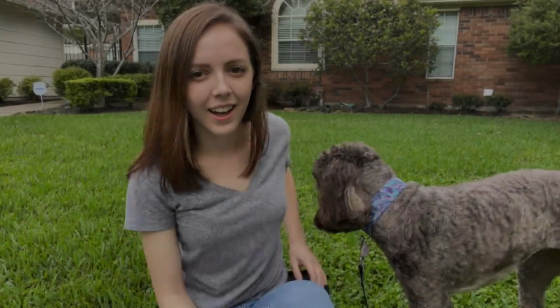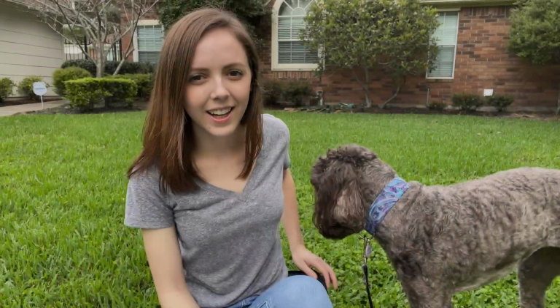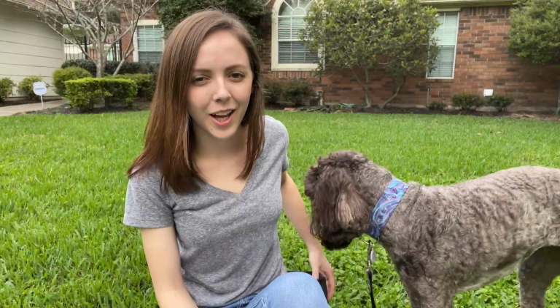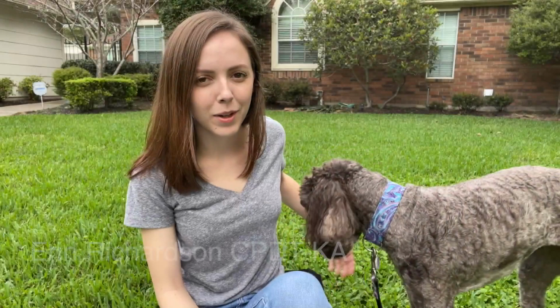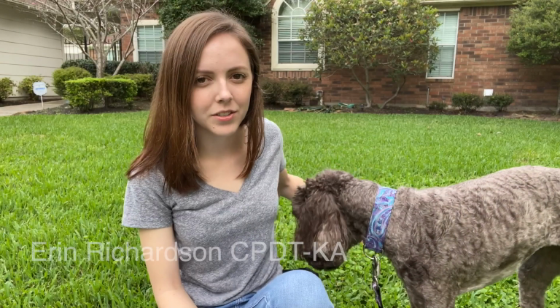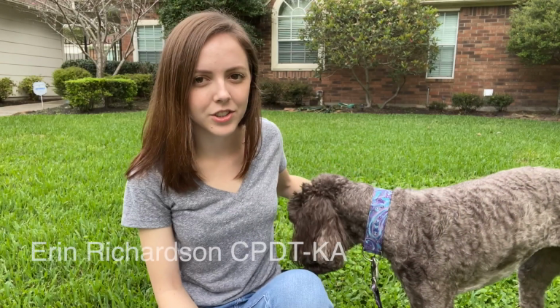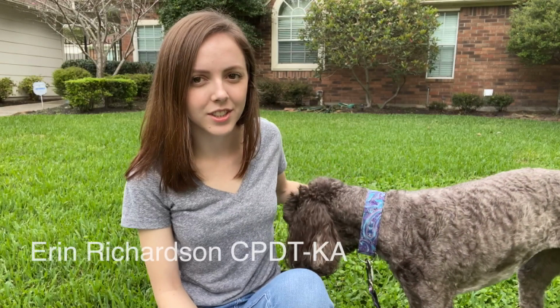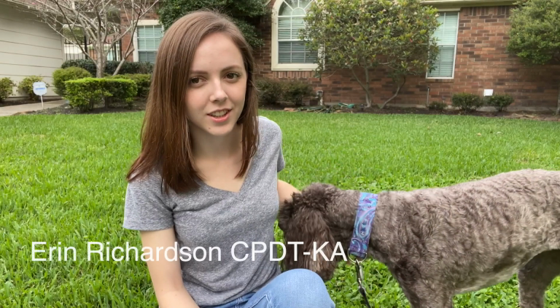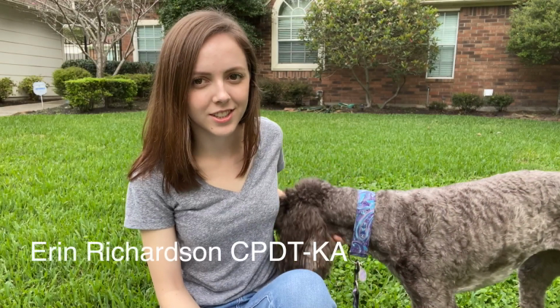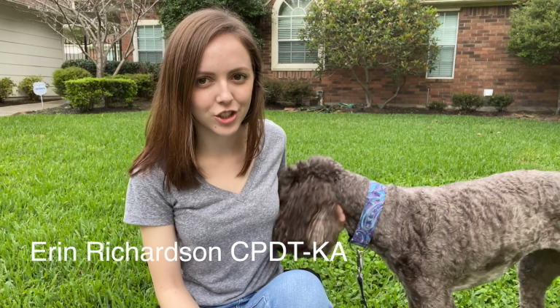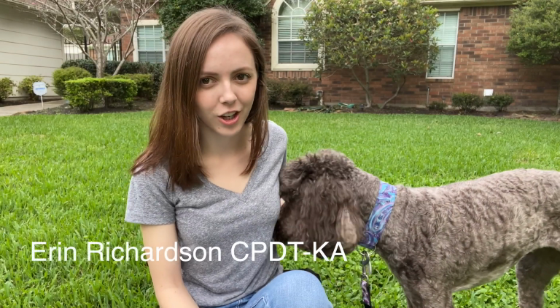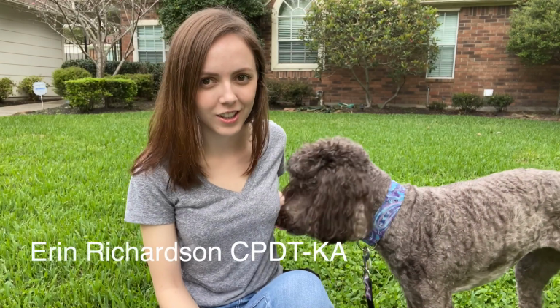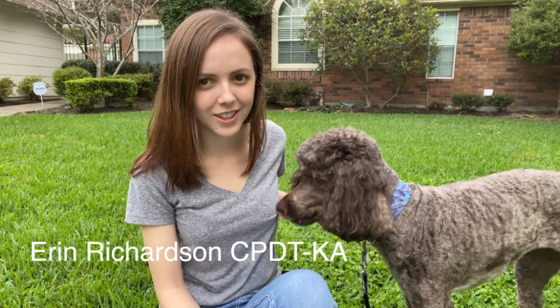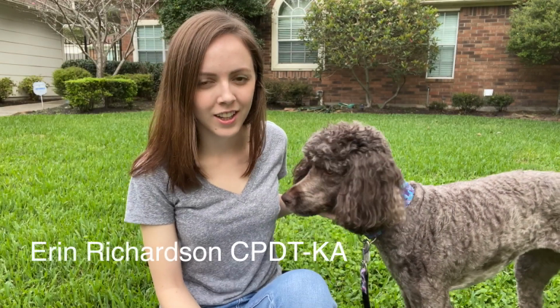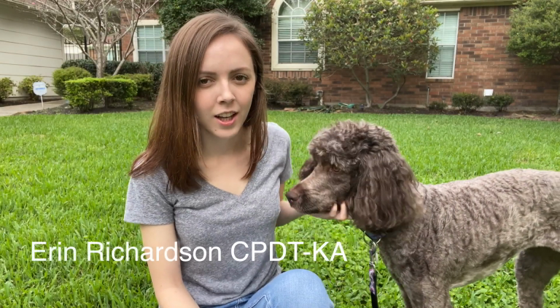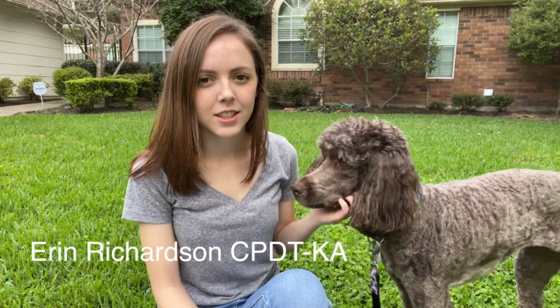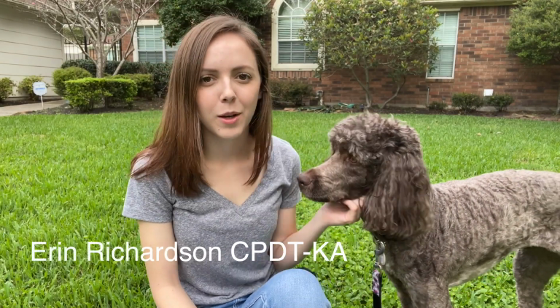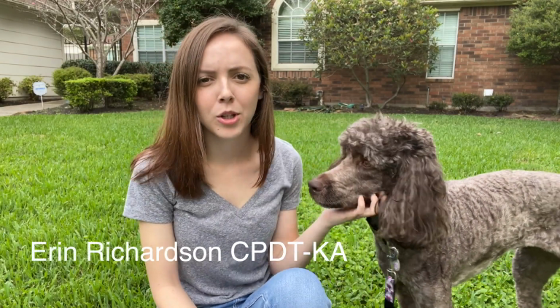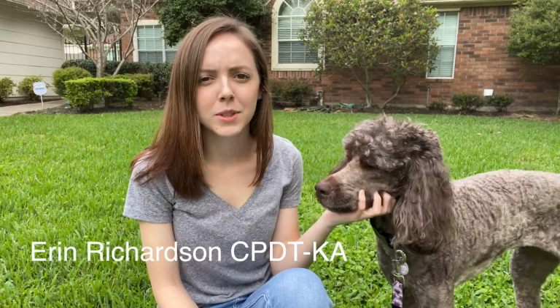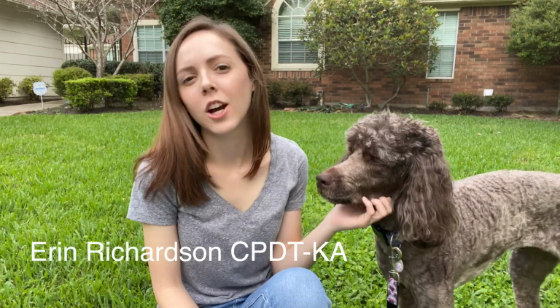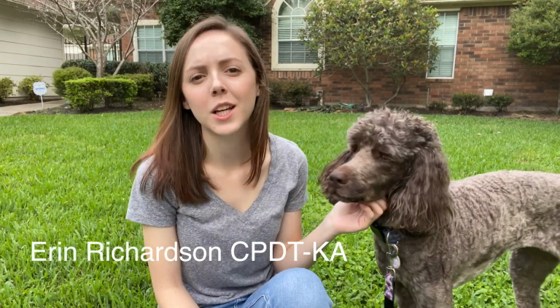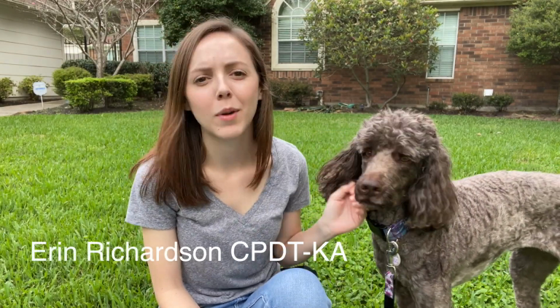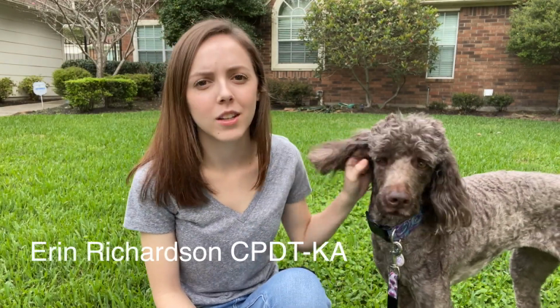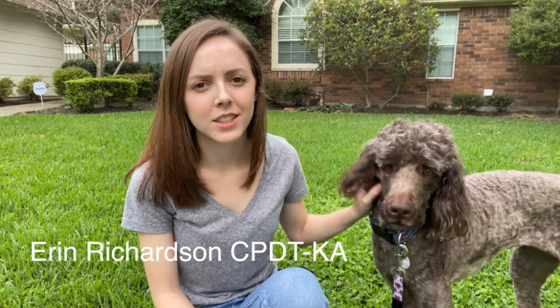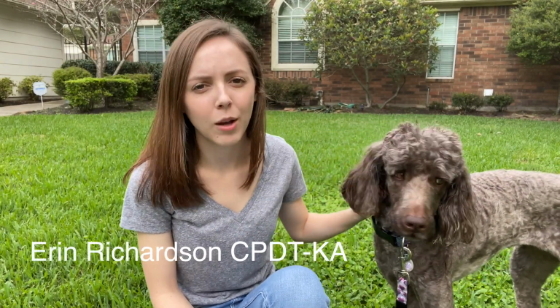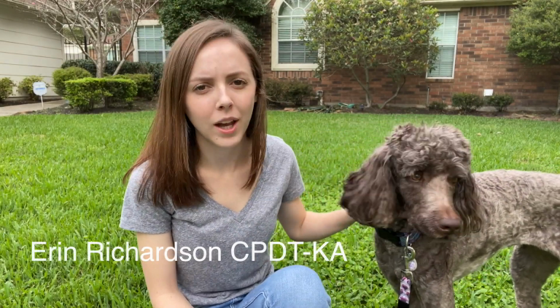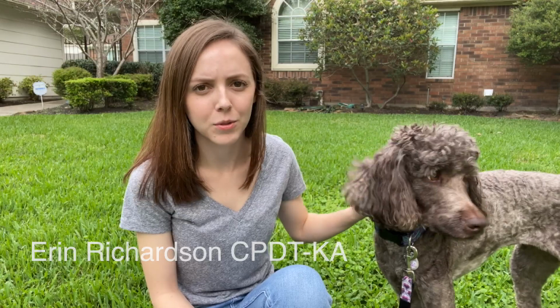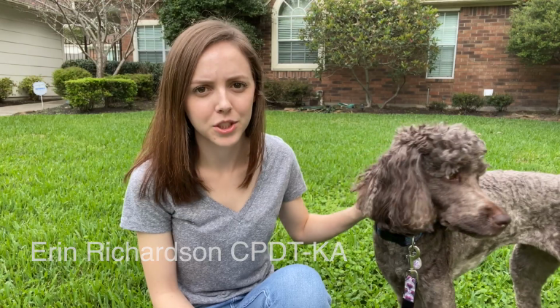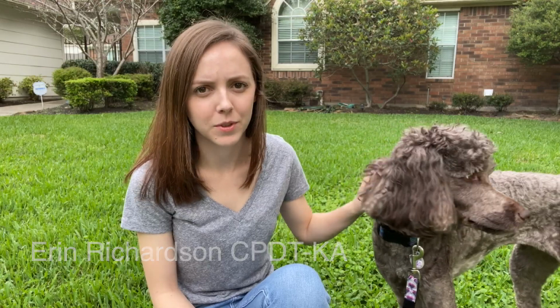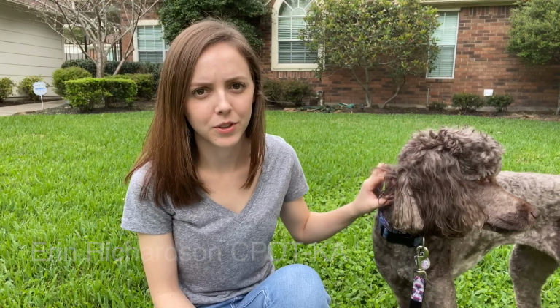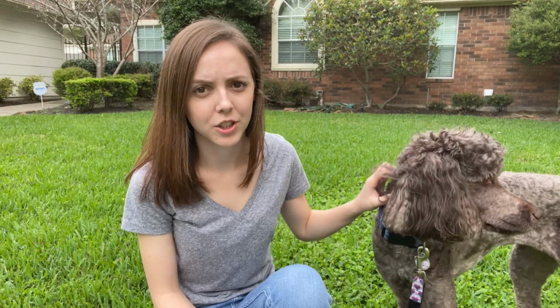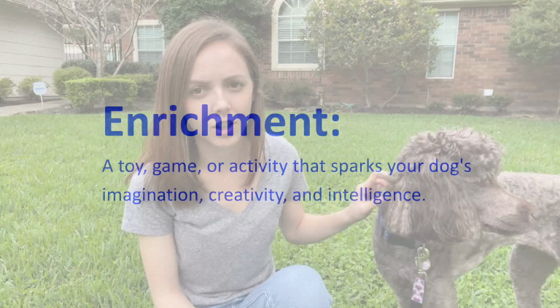Hi, I'm Erin Richardson. This is Charlotte. Today we're going to be talking about DIY enrichment for your dog.